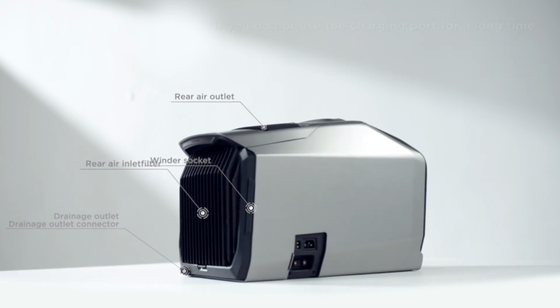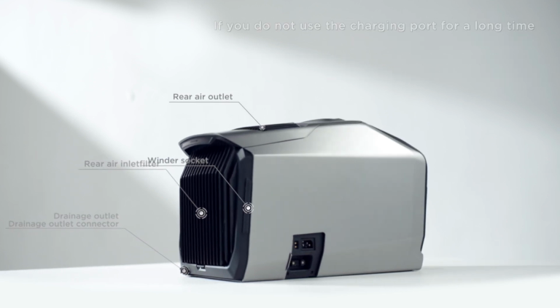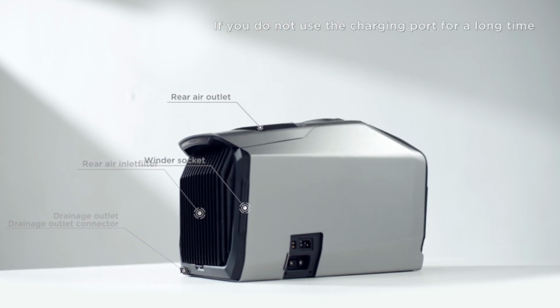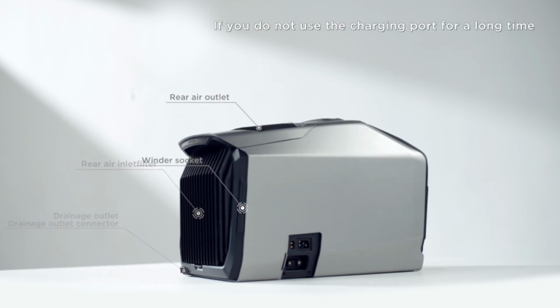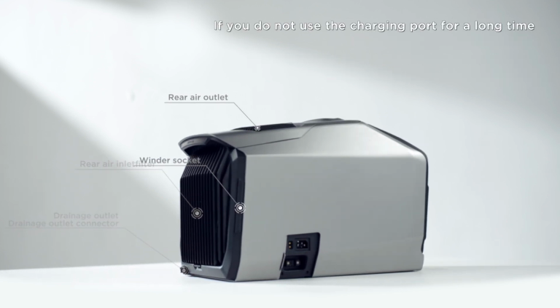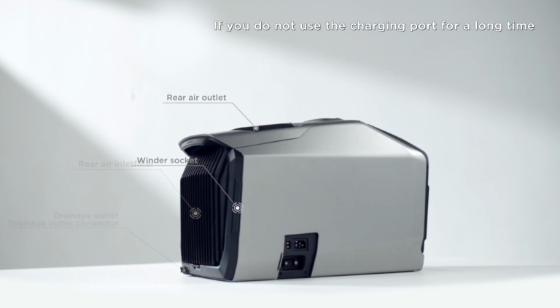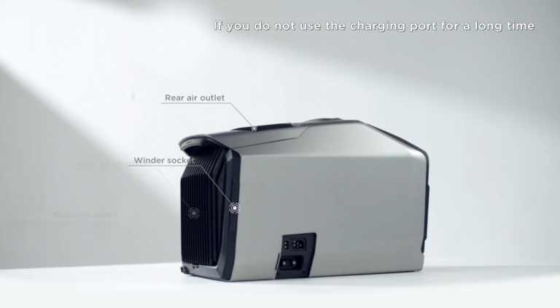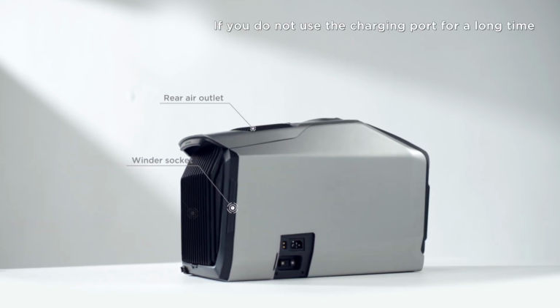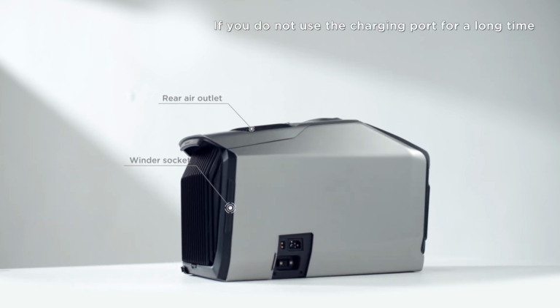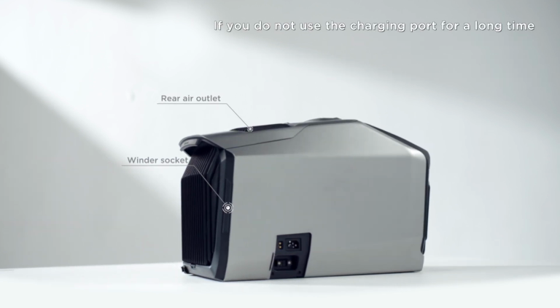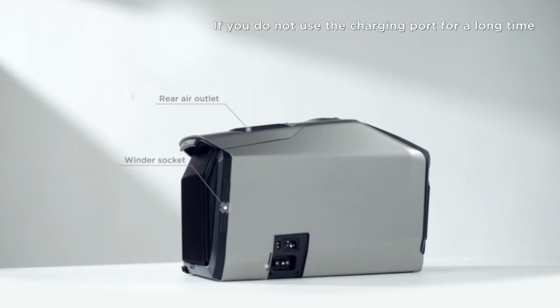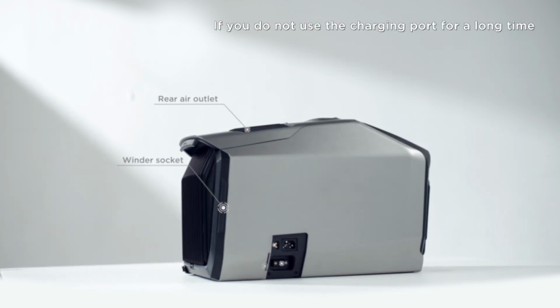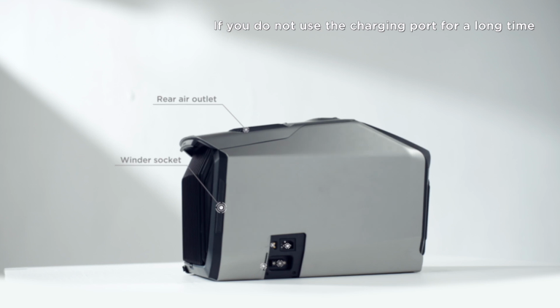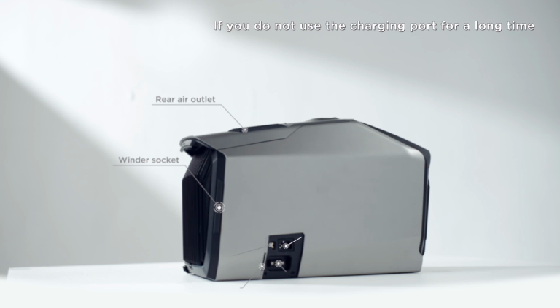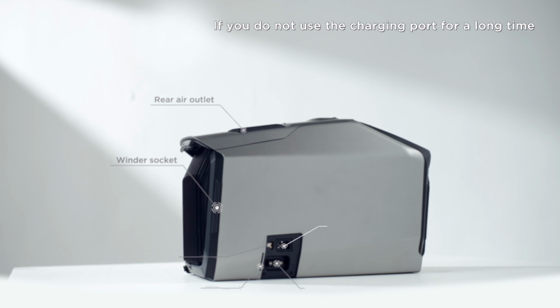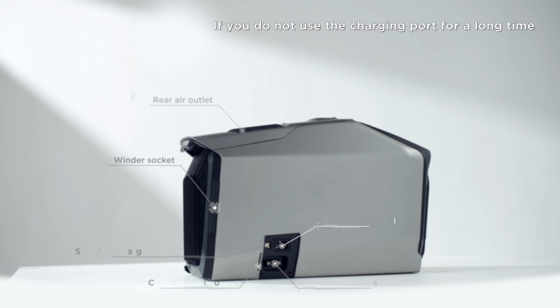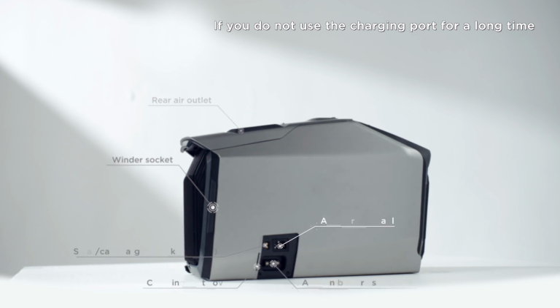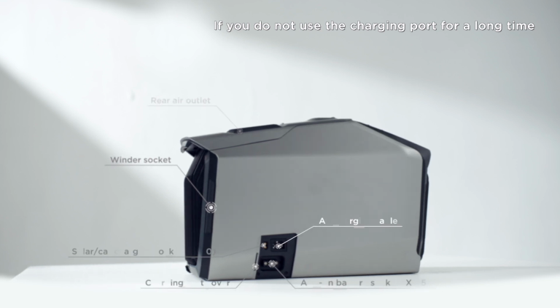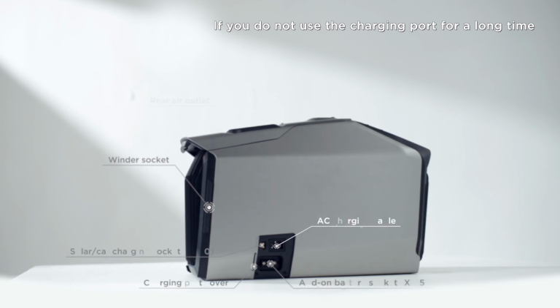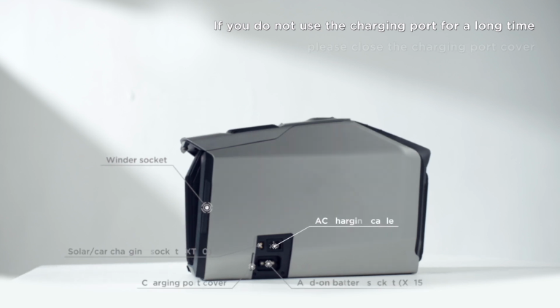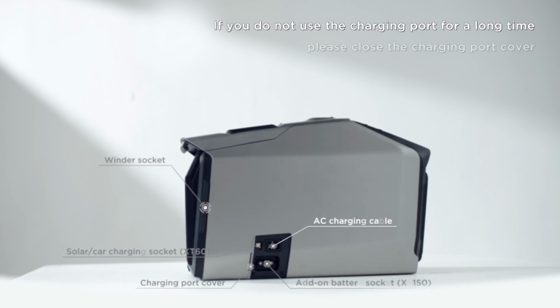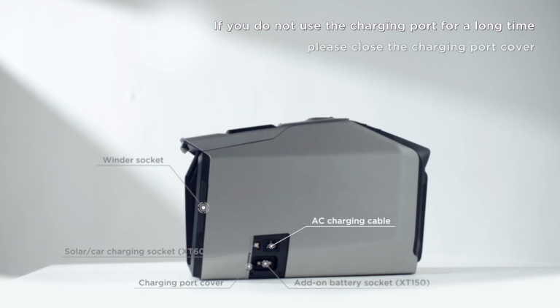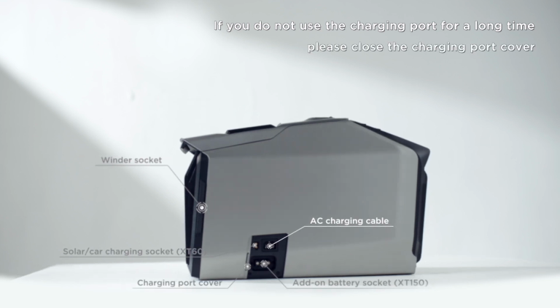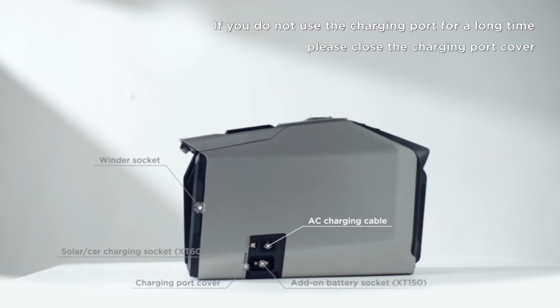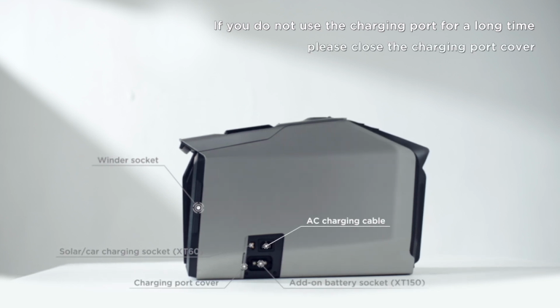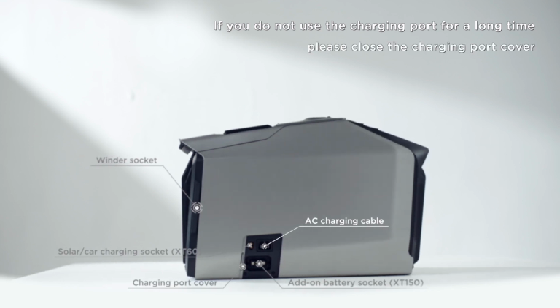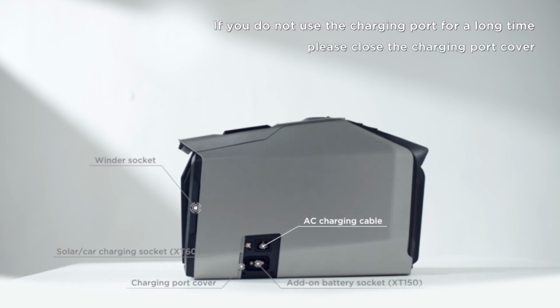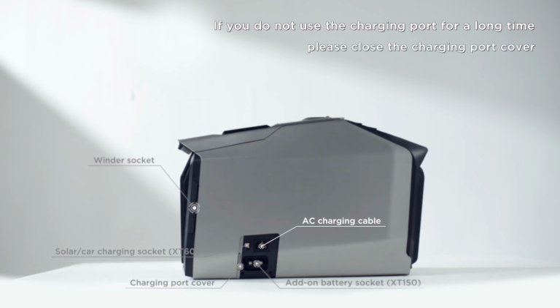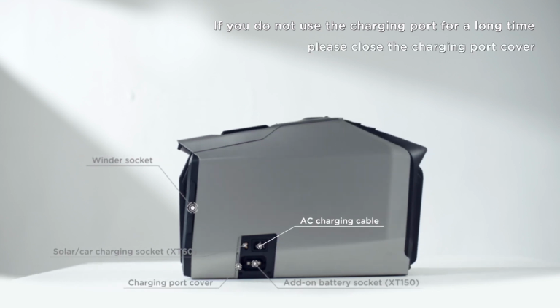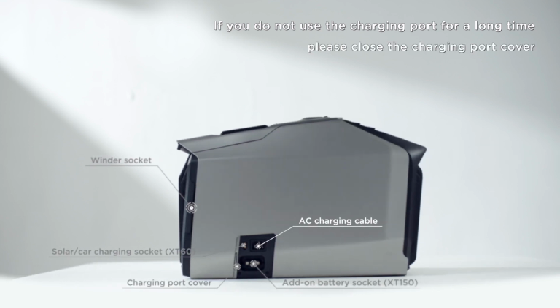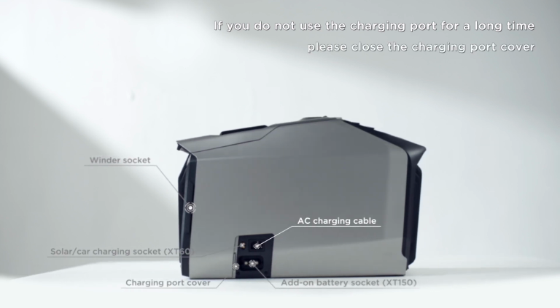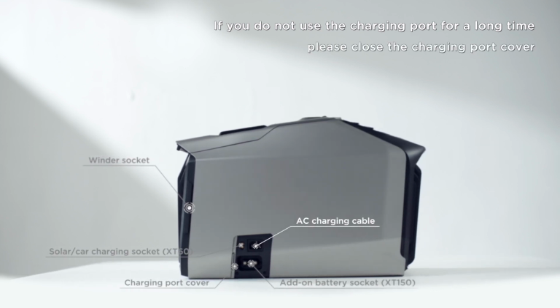If you do not use the charging port for a long time, please close the charging port cover.